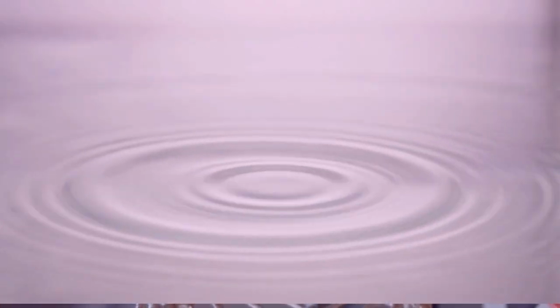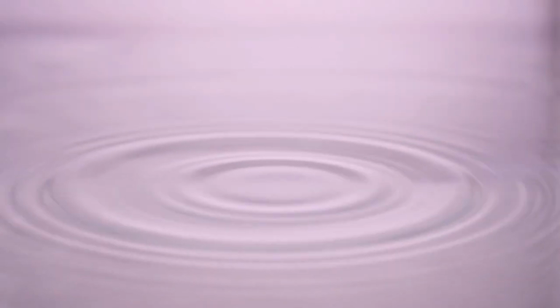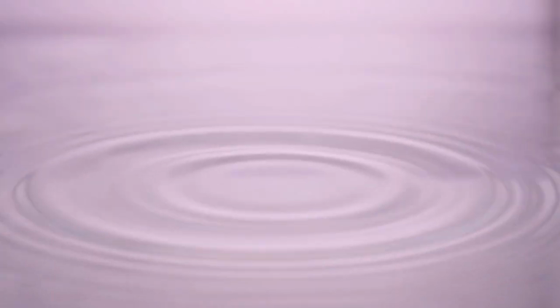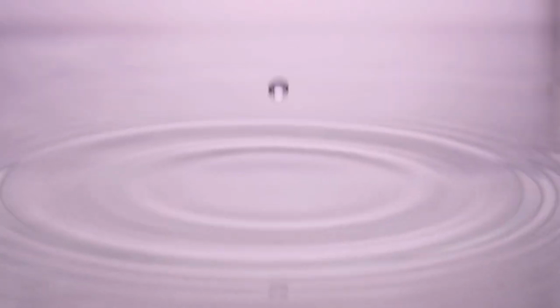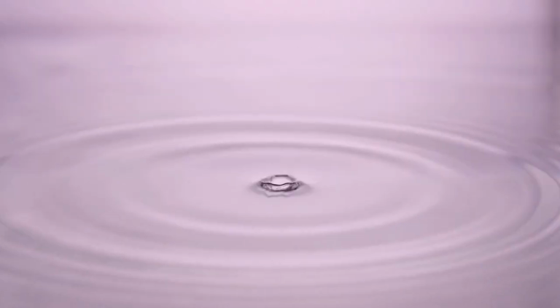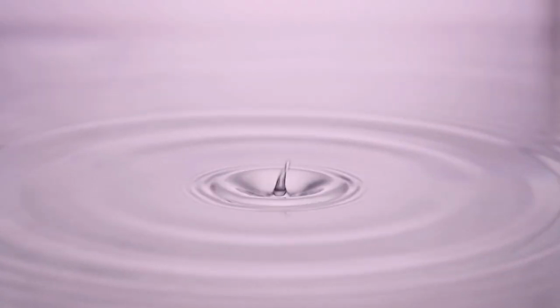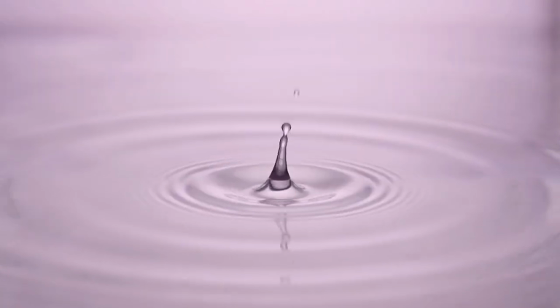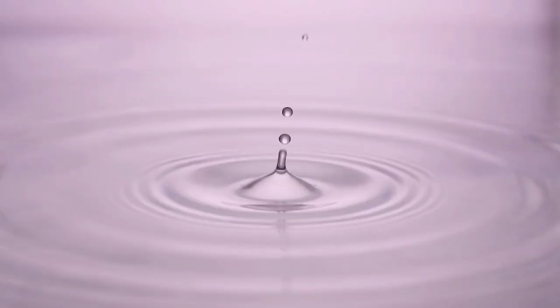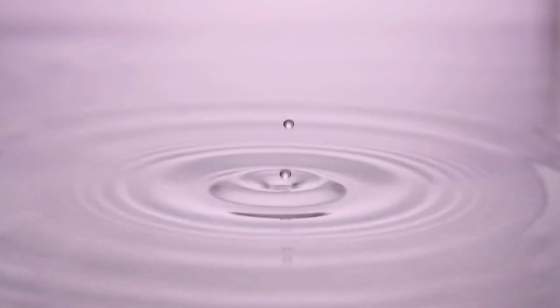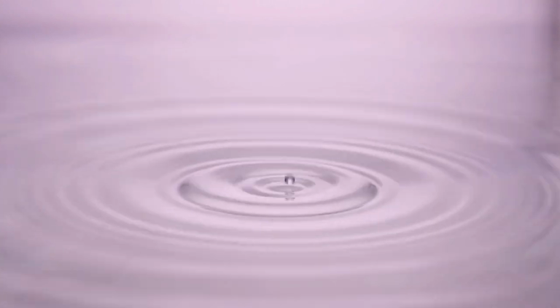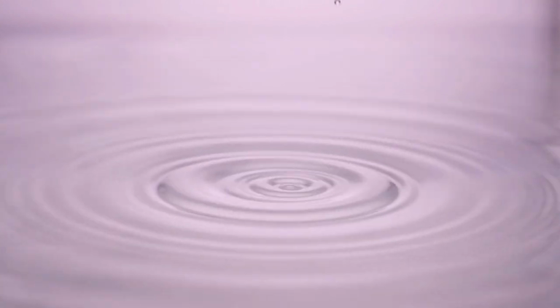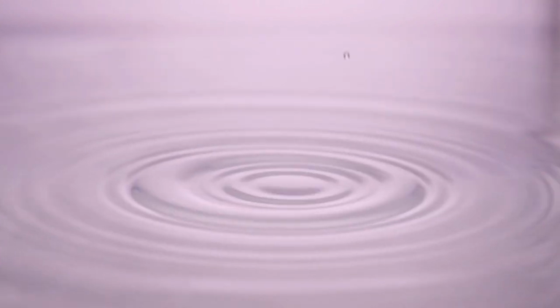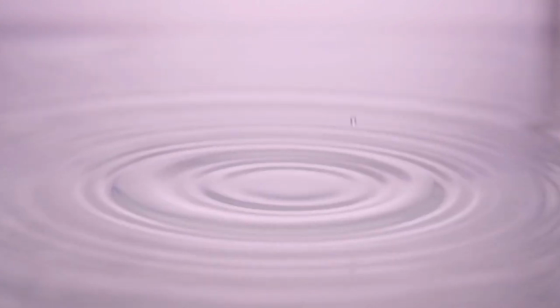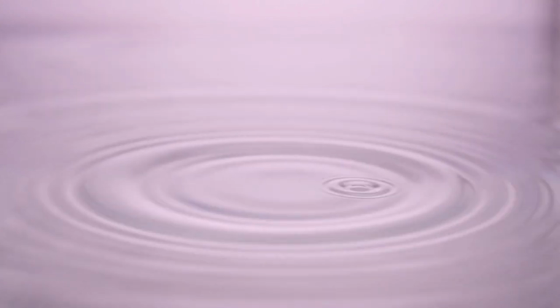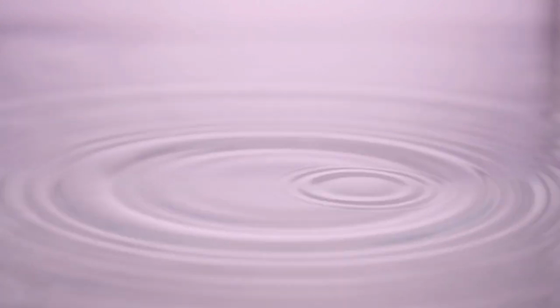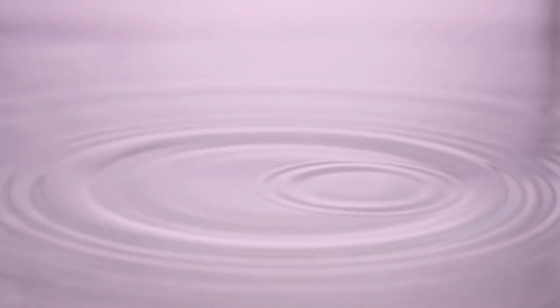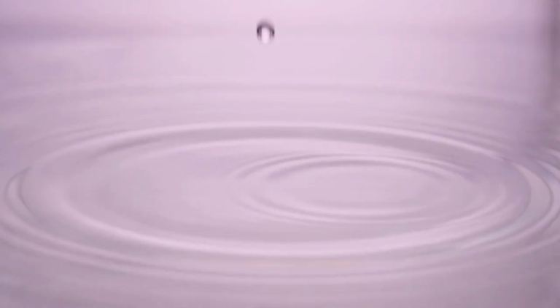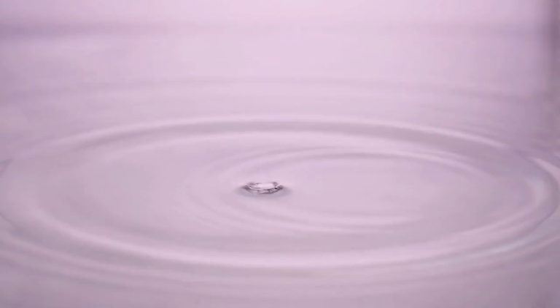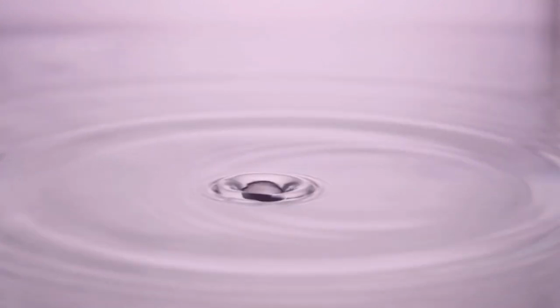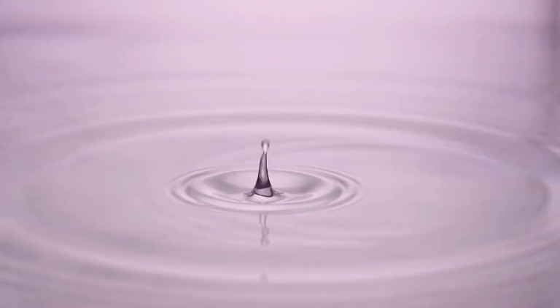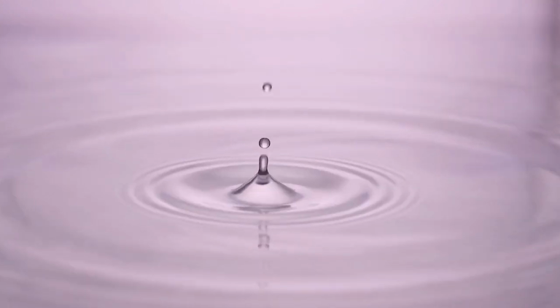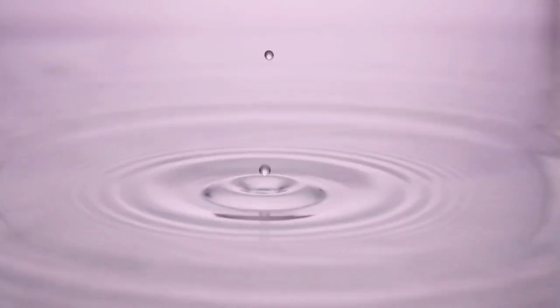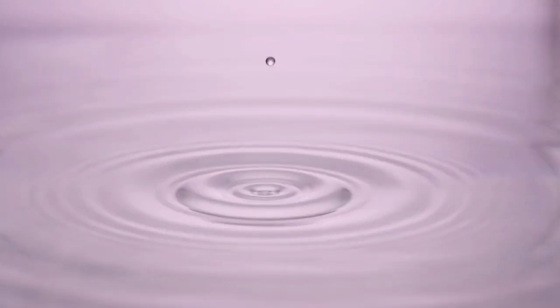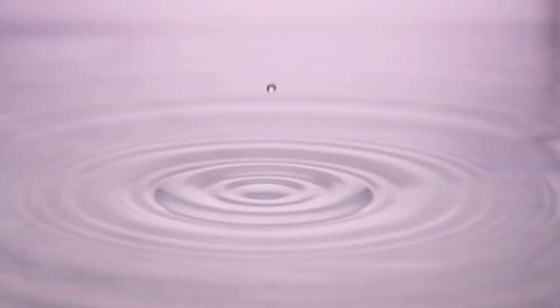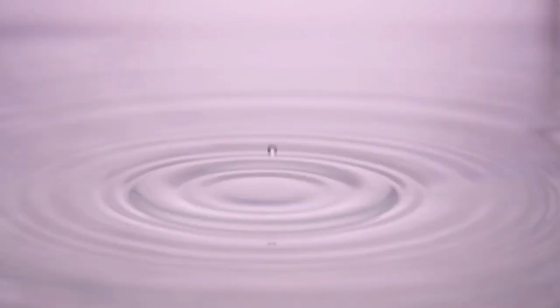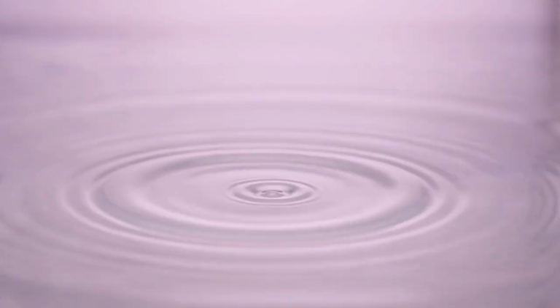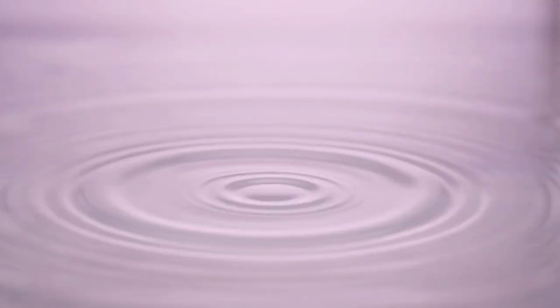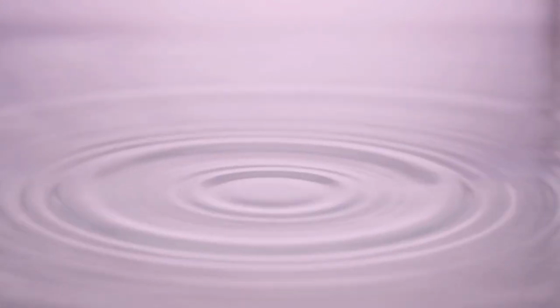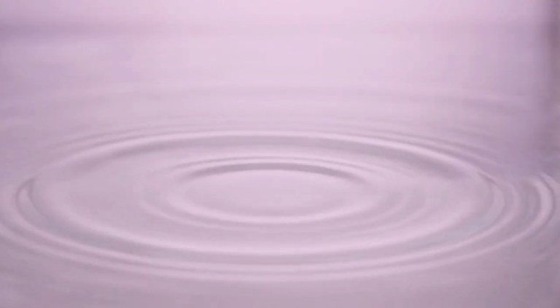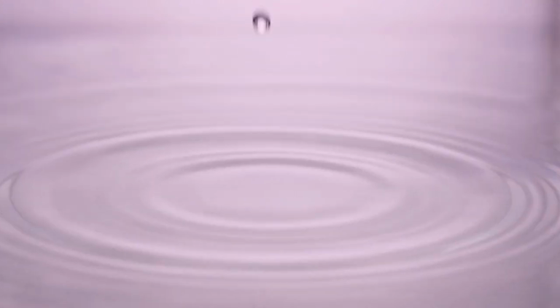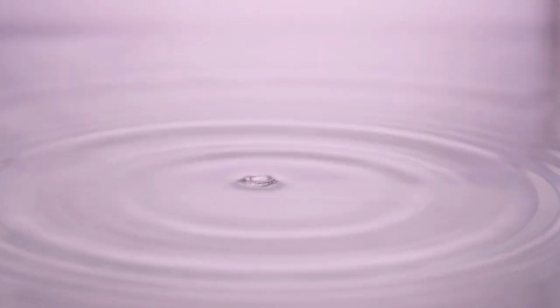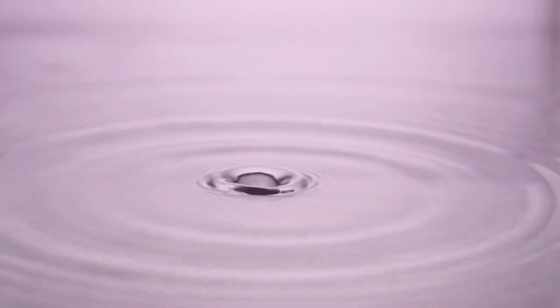The downside to using water is that it can be quite time-consuming to fill and empty the tank, and it can be quite heavy when filled.